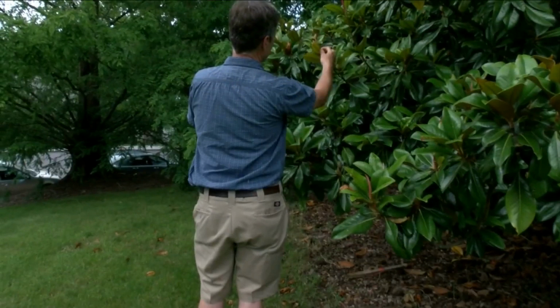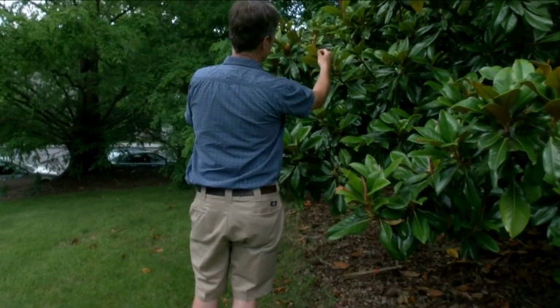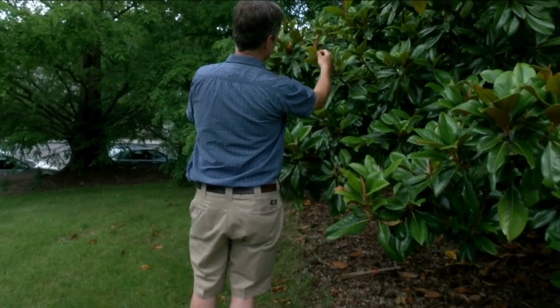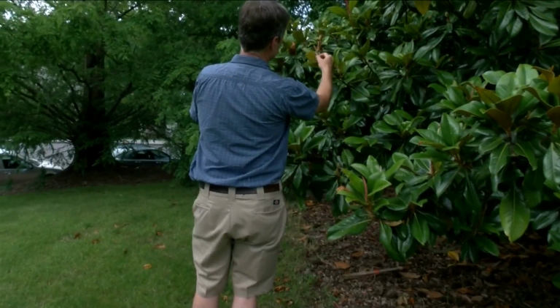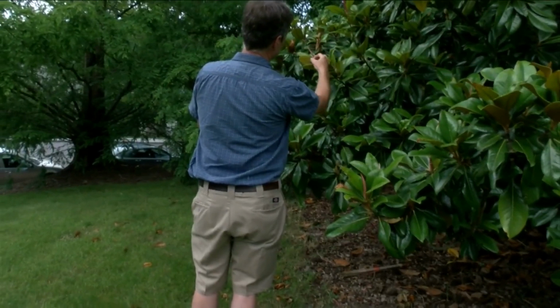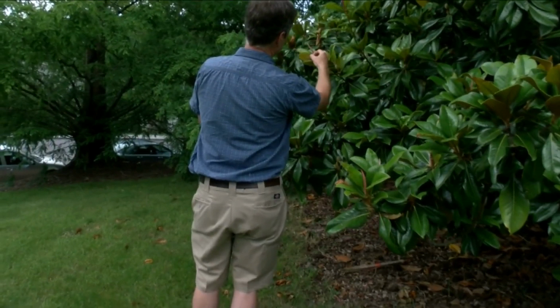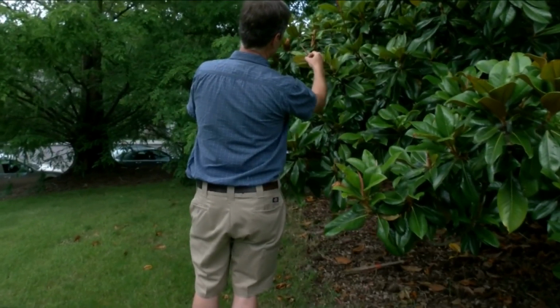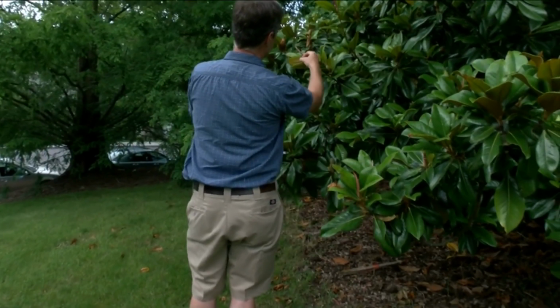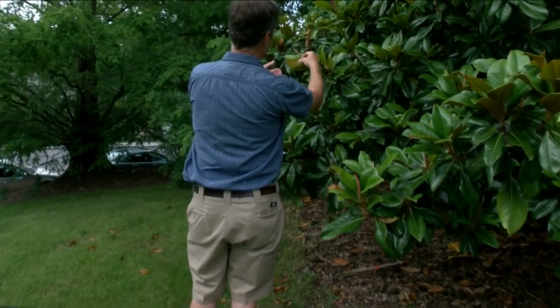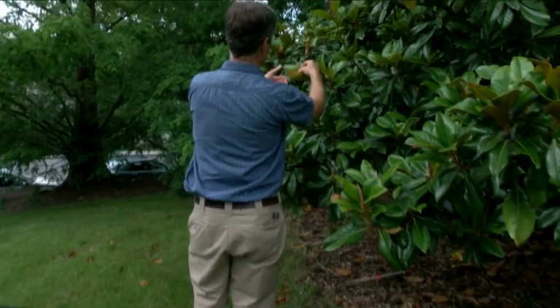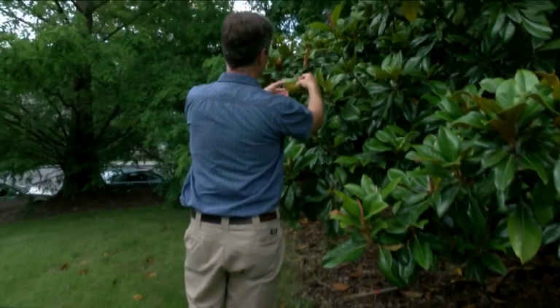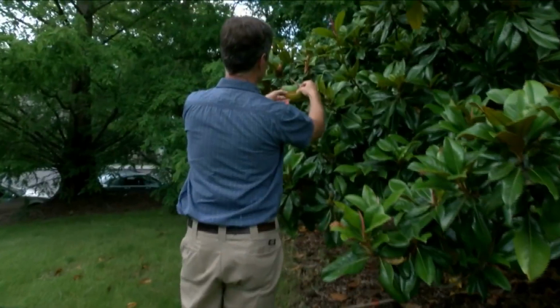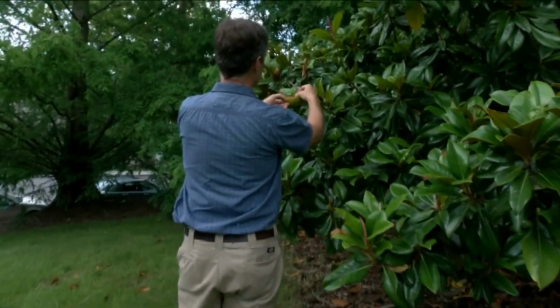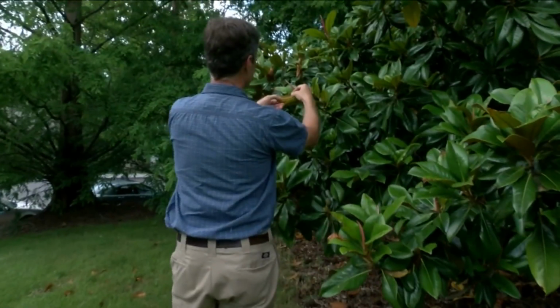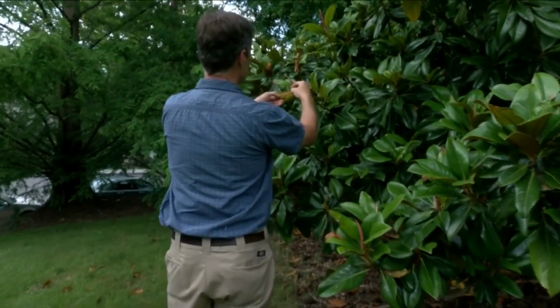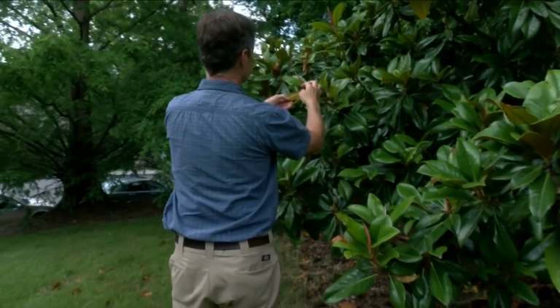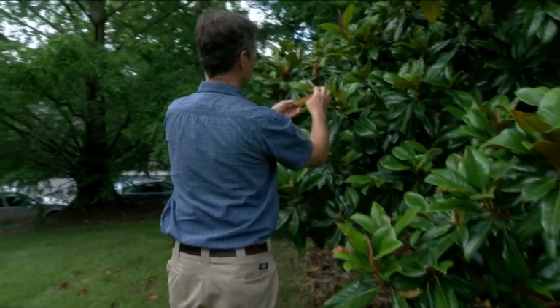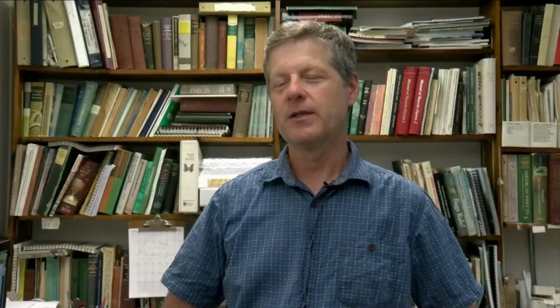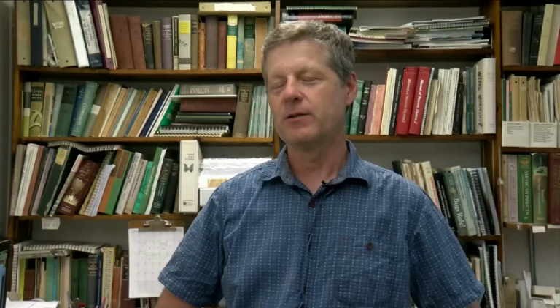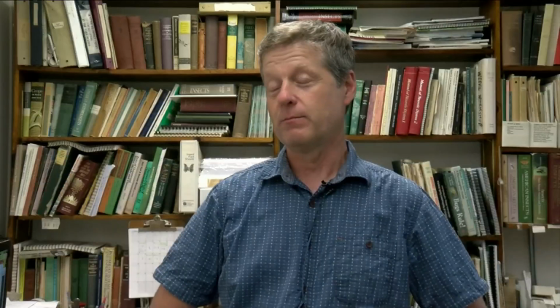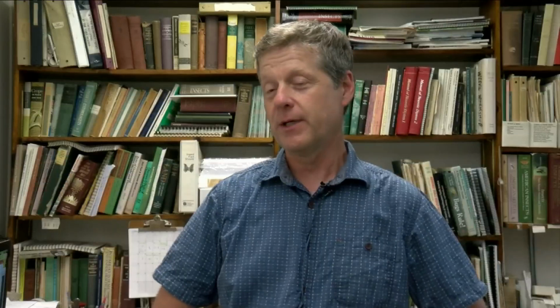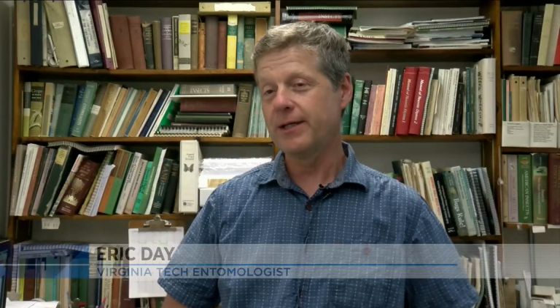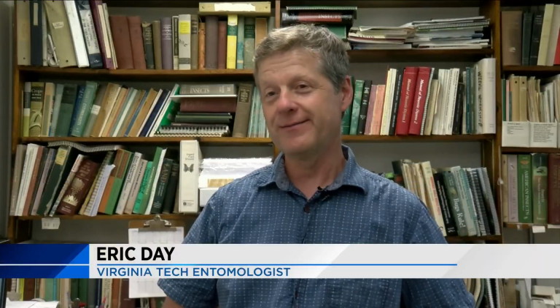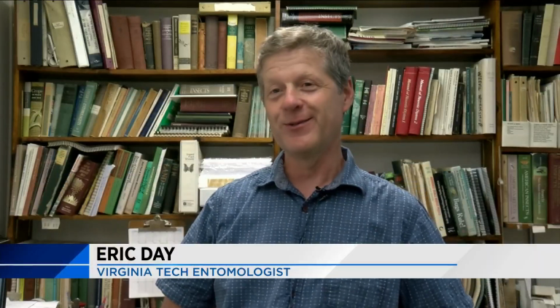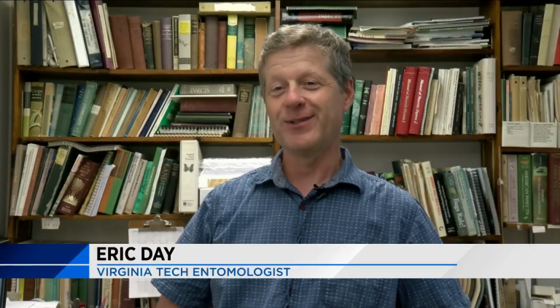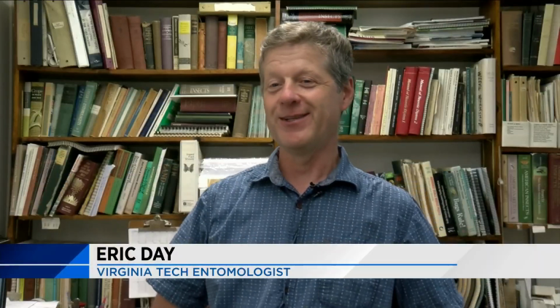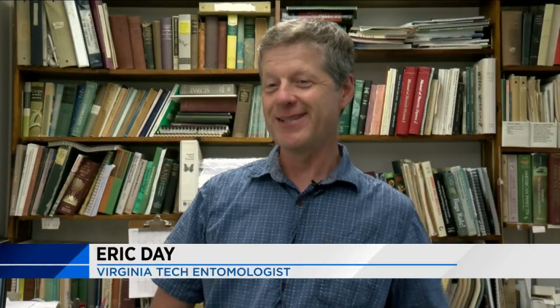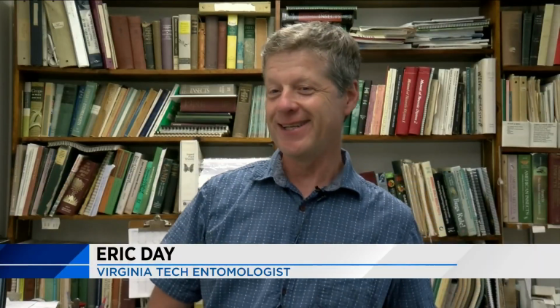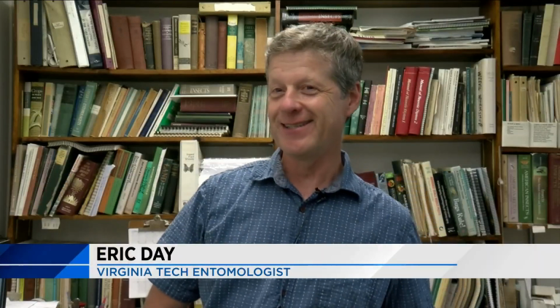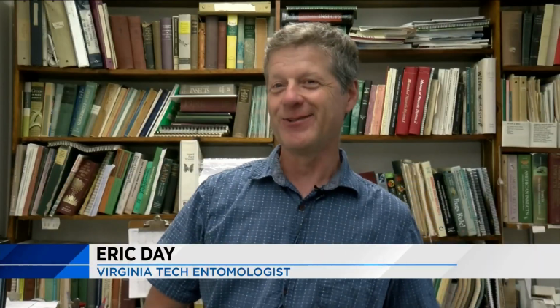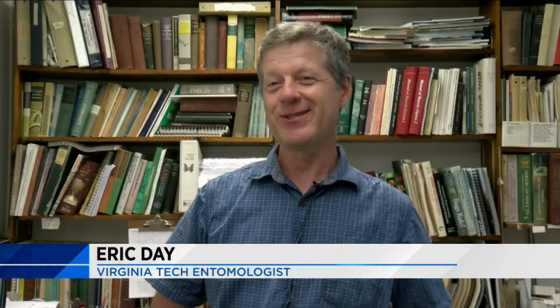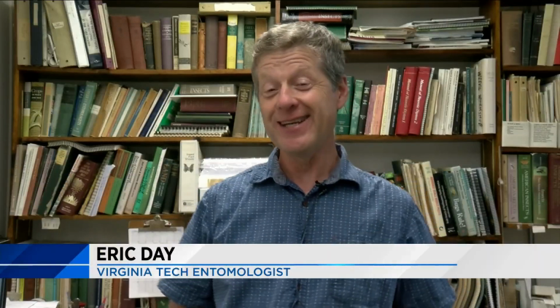These bugs are actually yellow poplar weevils. The good news? They're harmless to humans and animals. They don't bite, they don't carry disease, they don't sting.